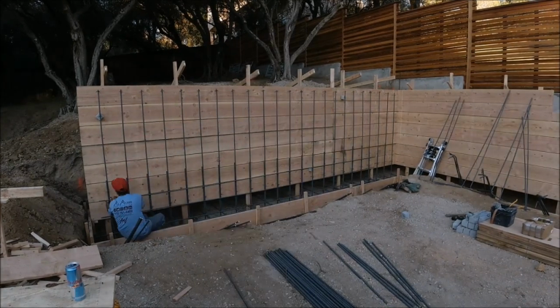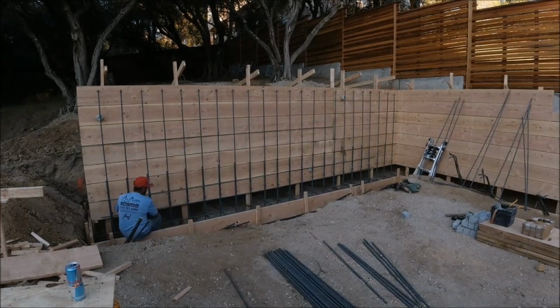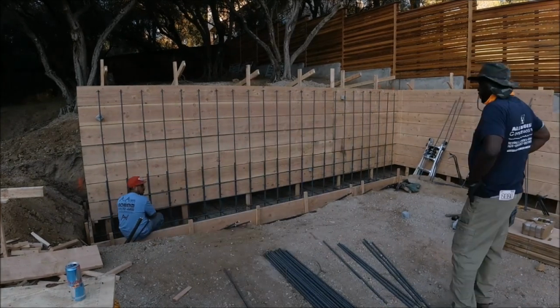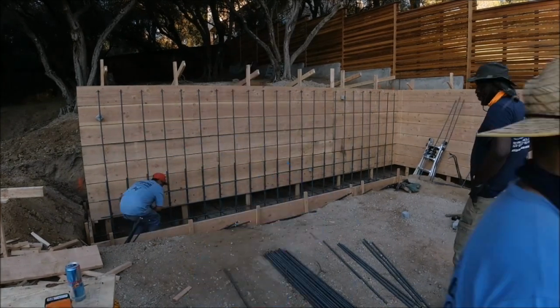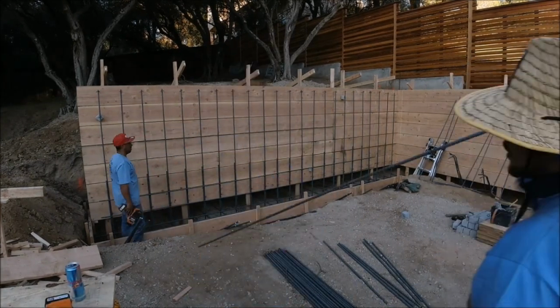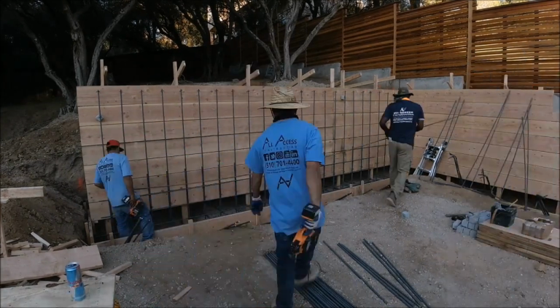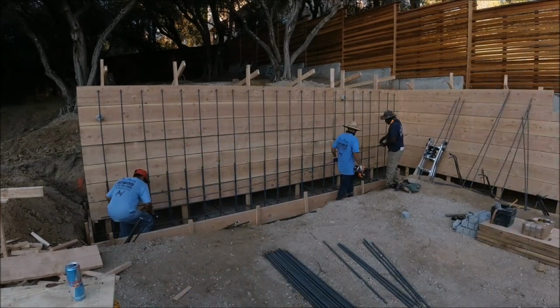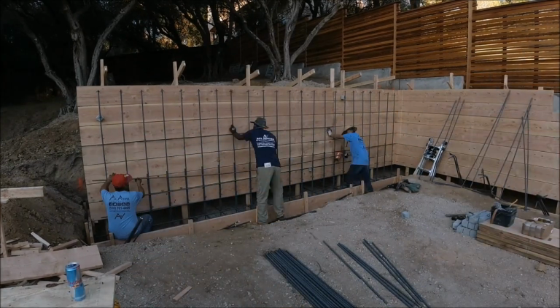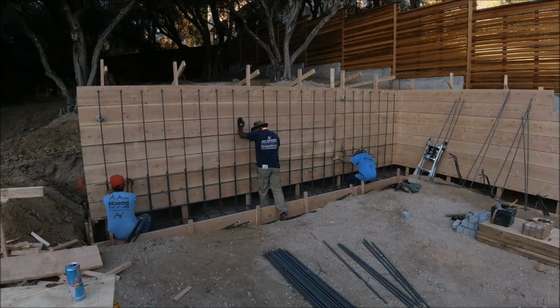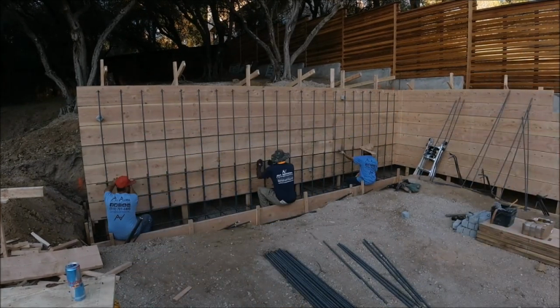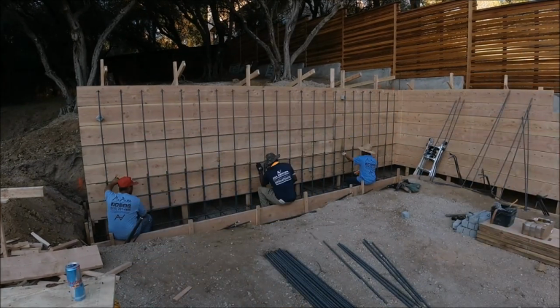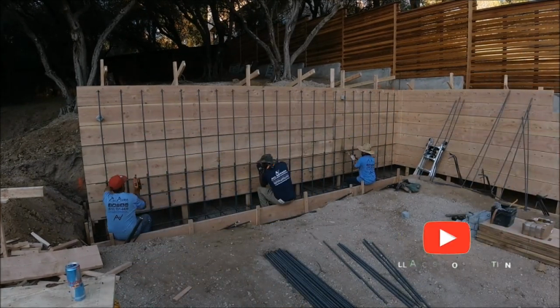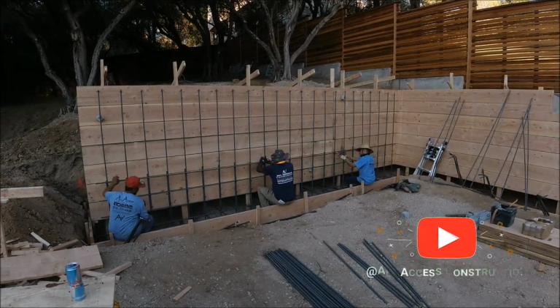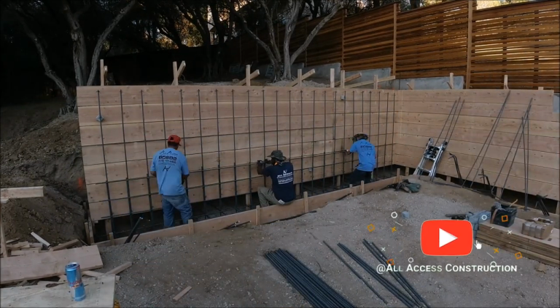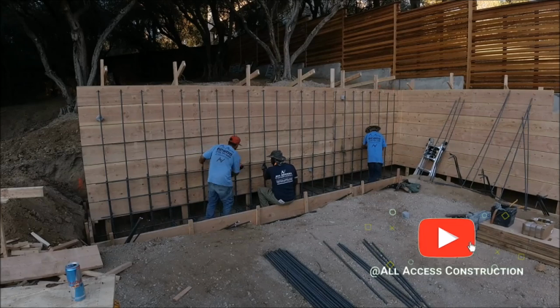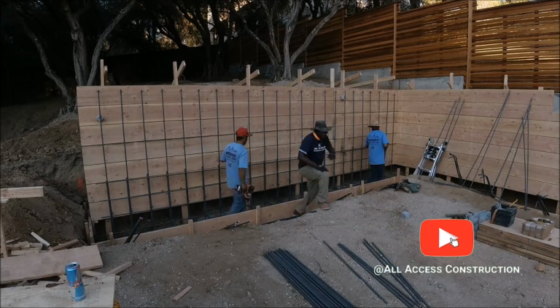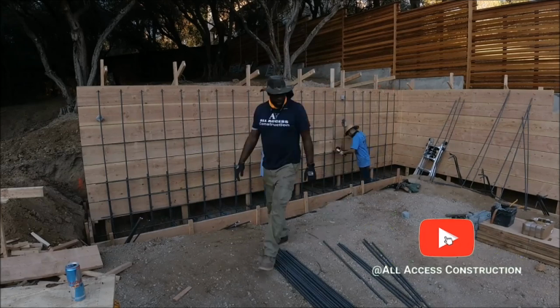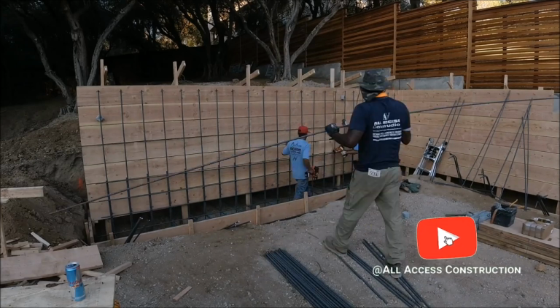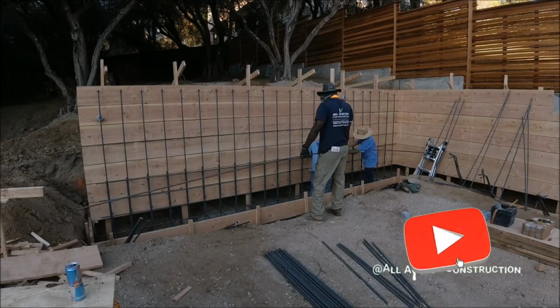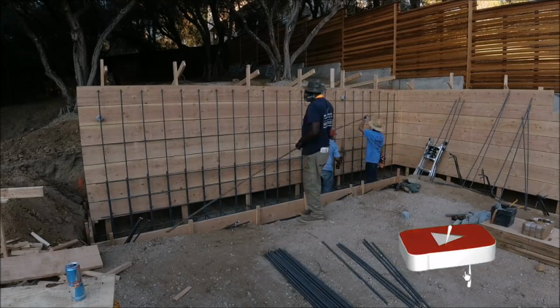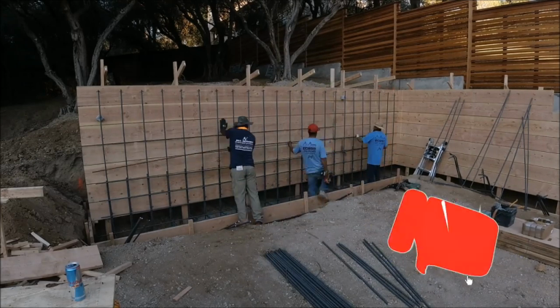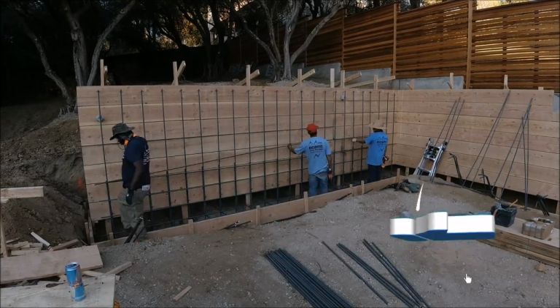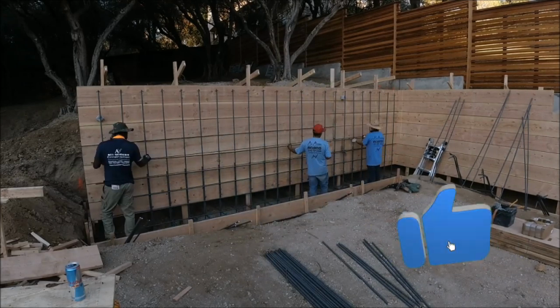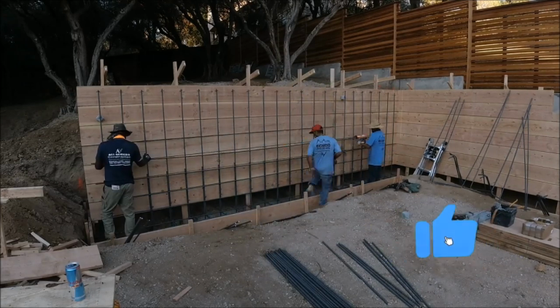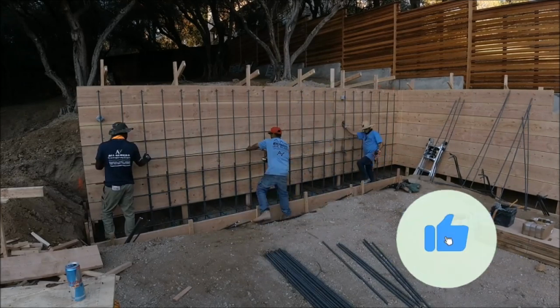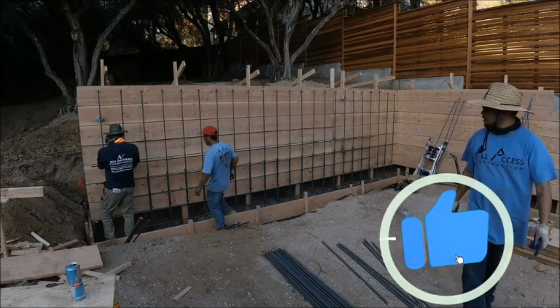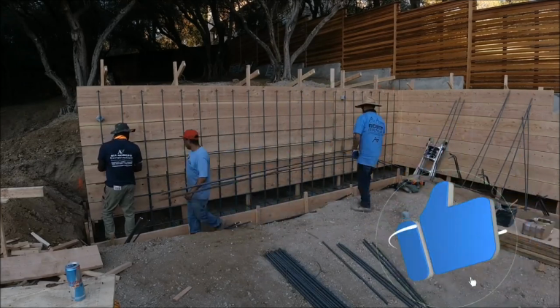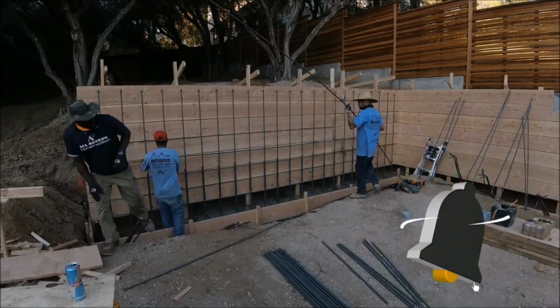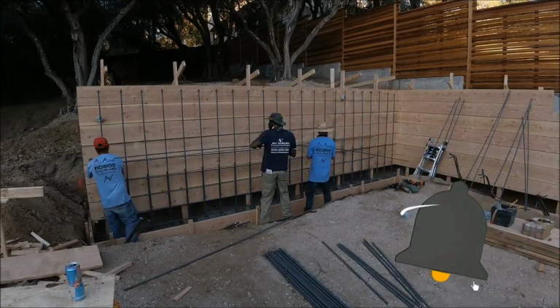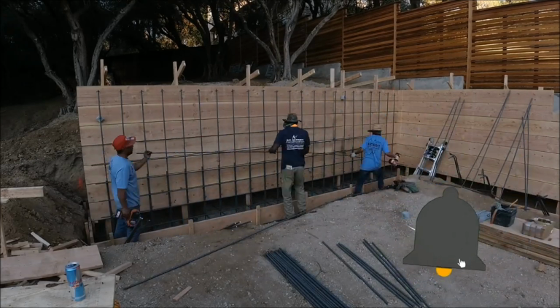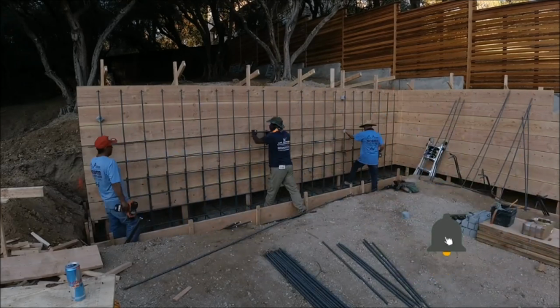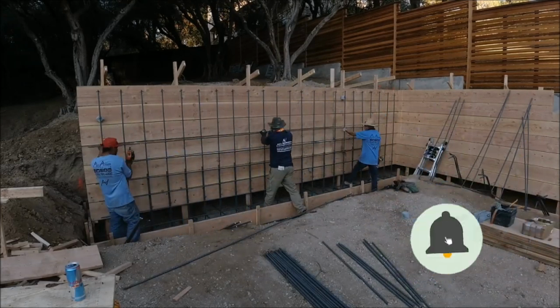Now that the verticals are installed, we add our horizontals to complete the rebar cage. Again, everything is 12 inches on center.